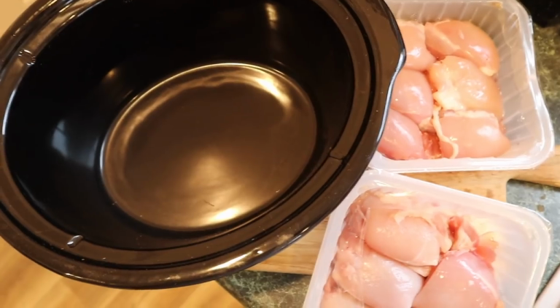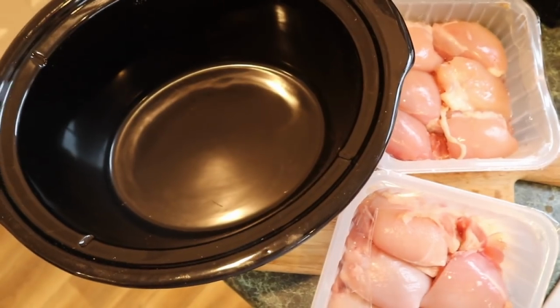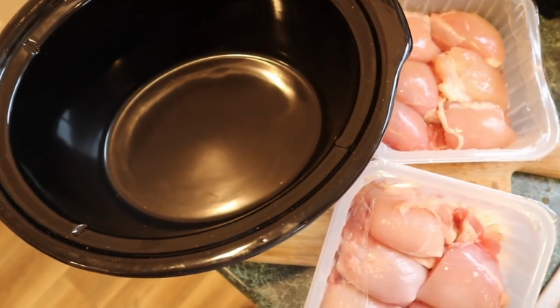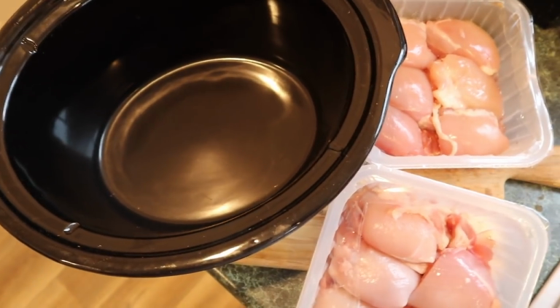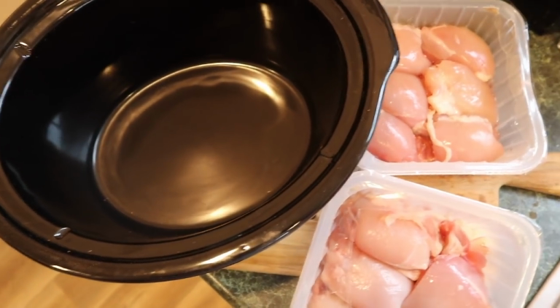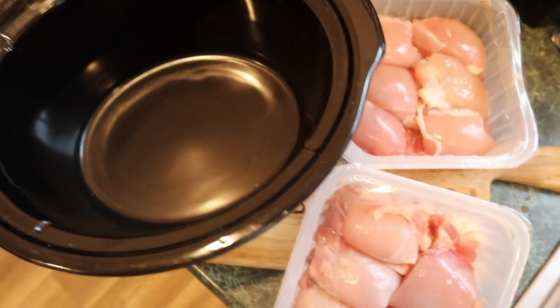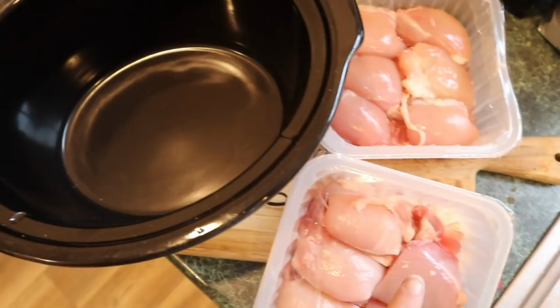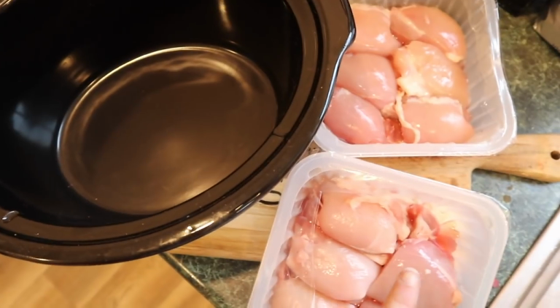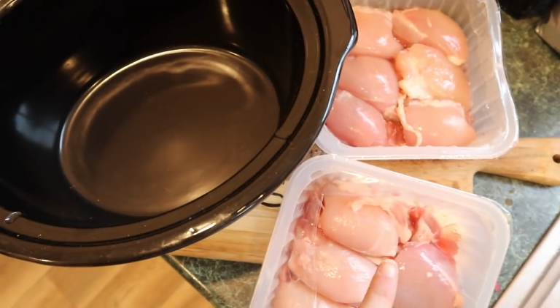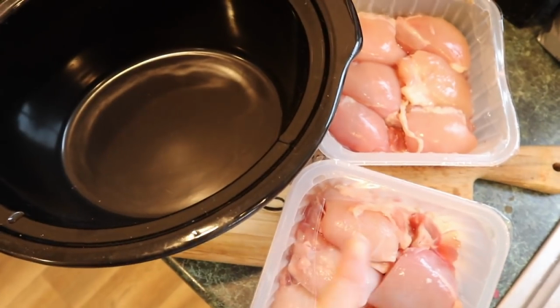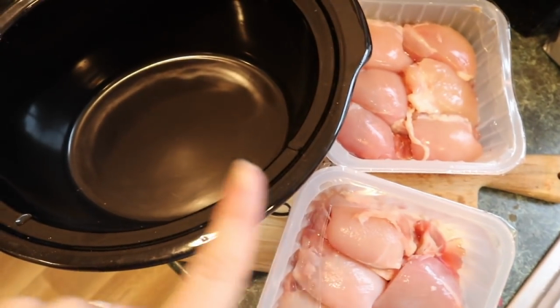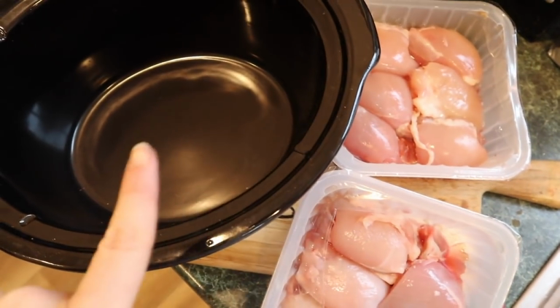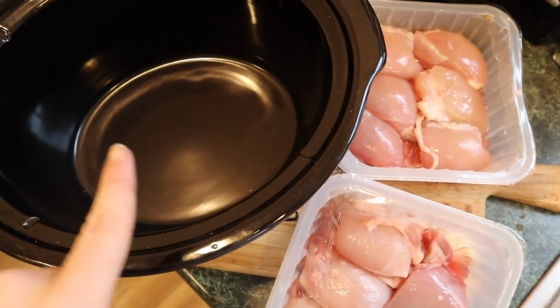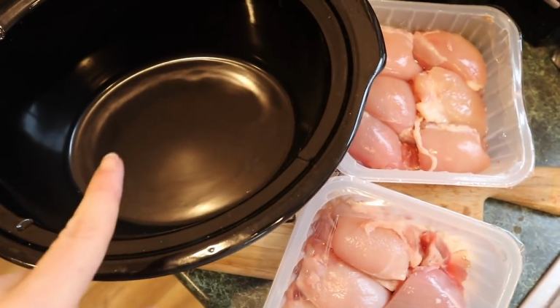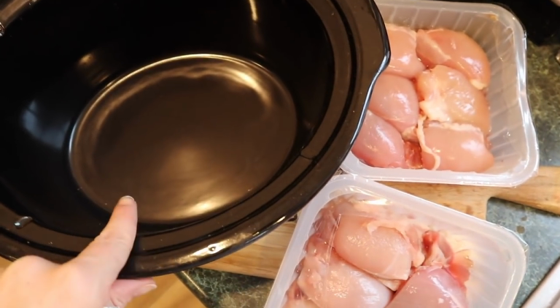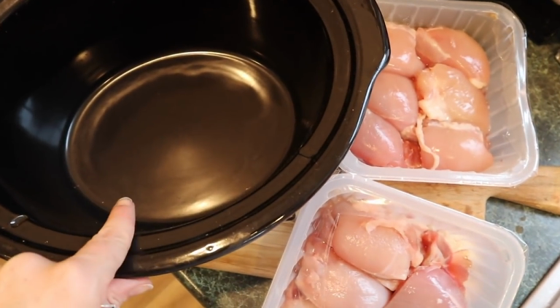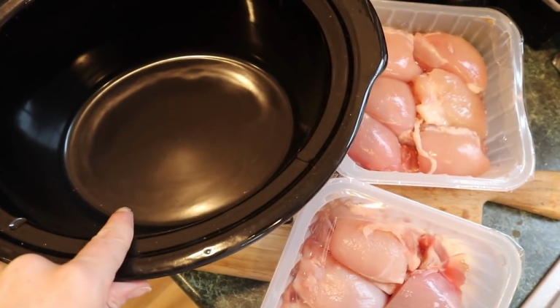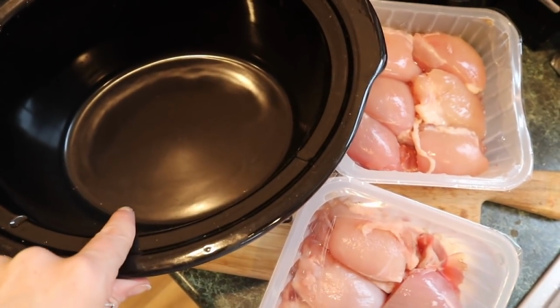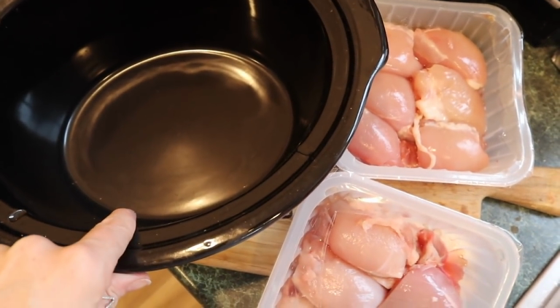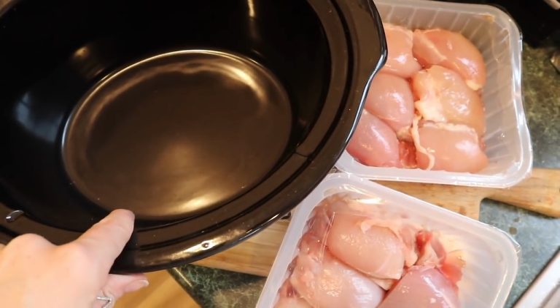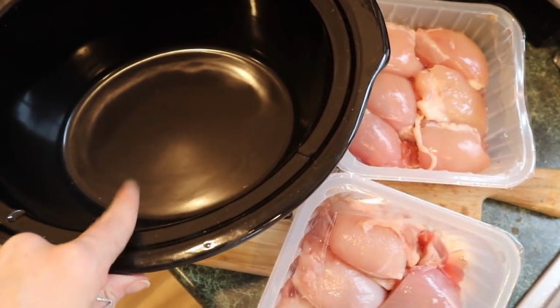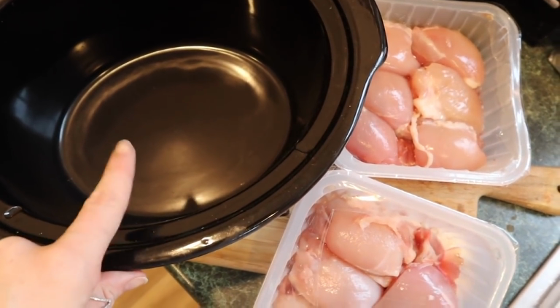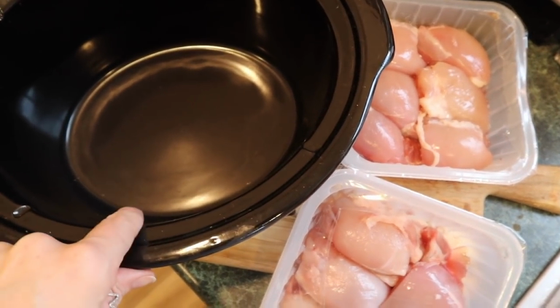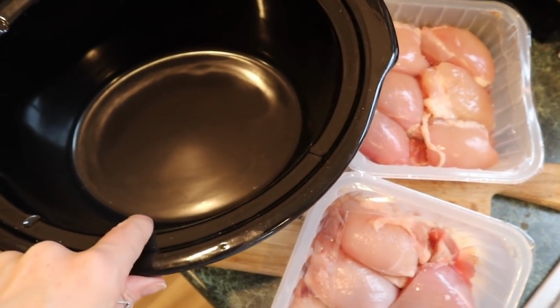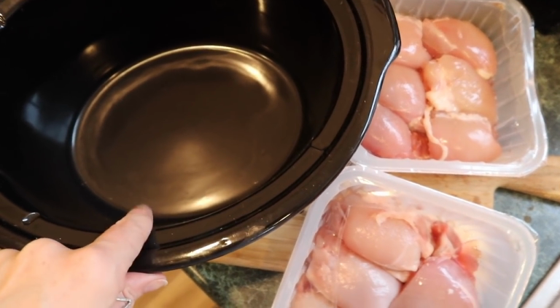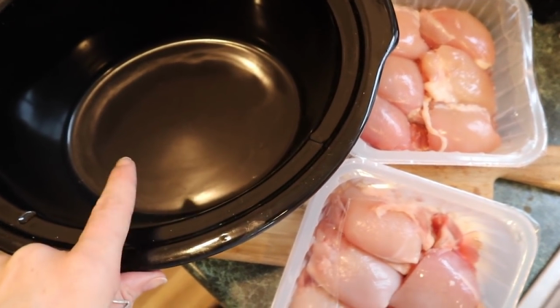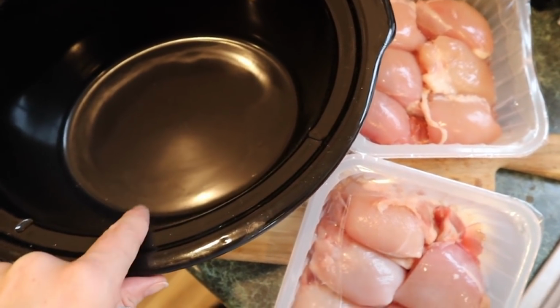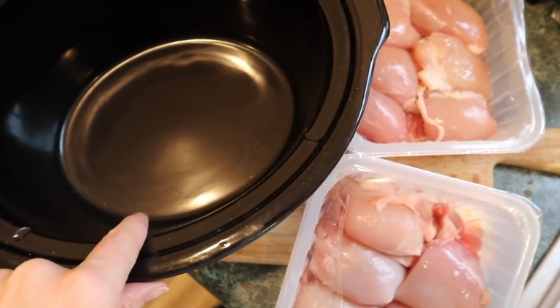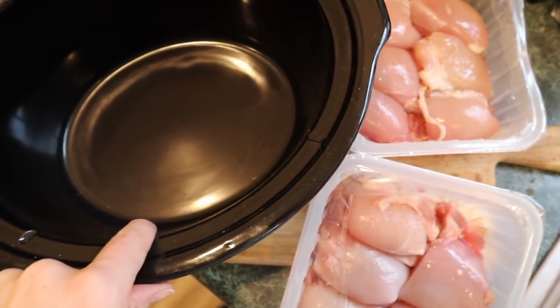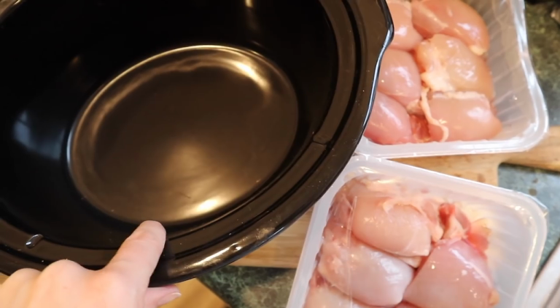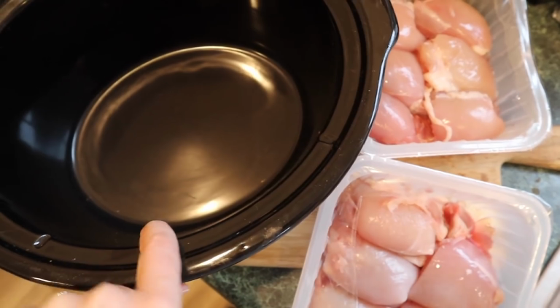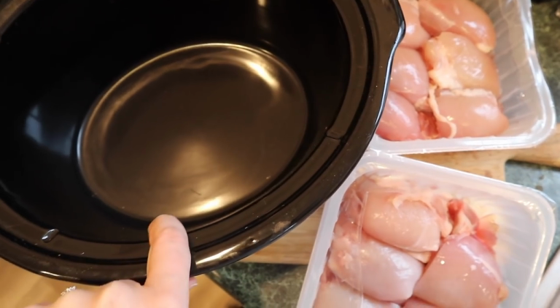So the first thing you need to do is pop your chicken thighs into your slow cooker and sprinkle with the salt and pepper.